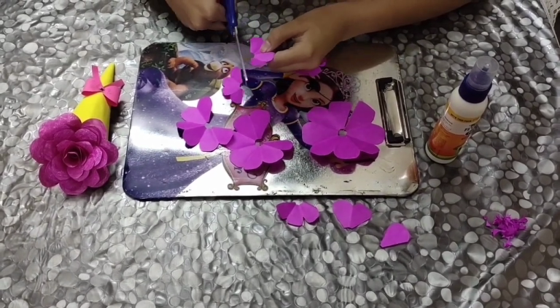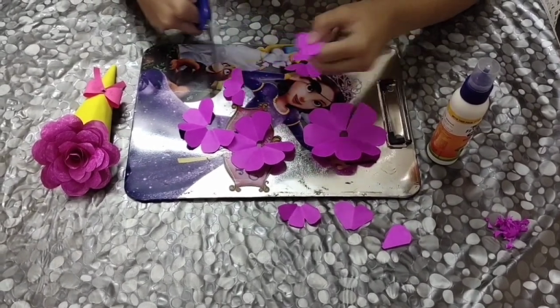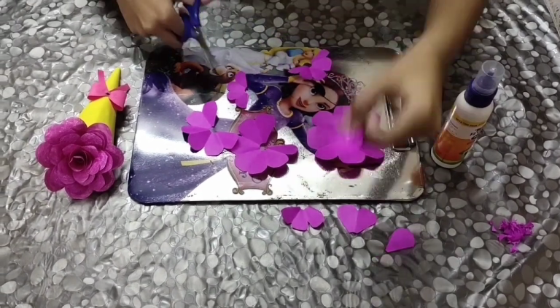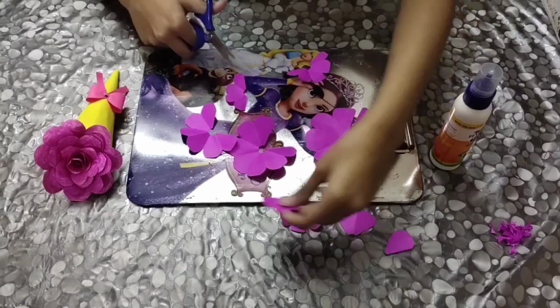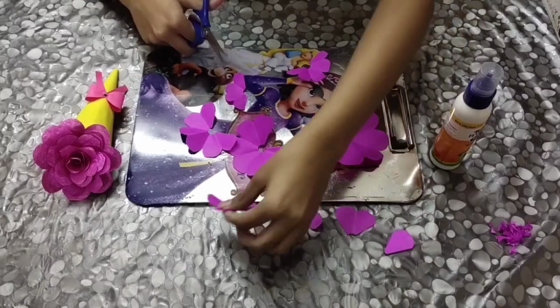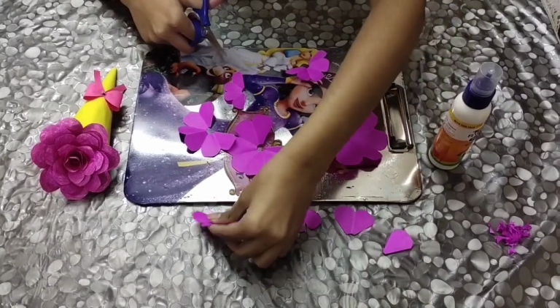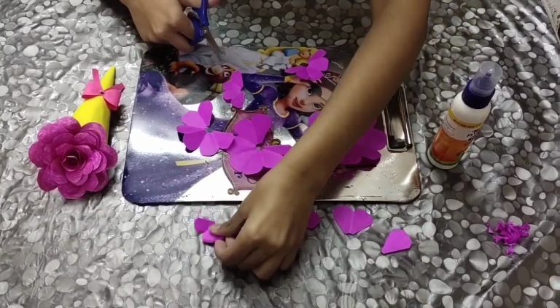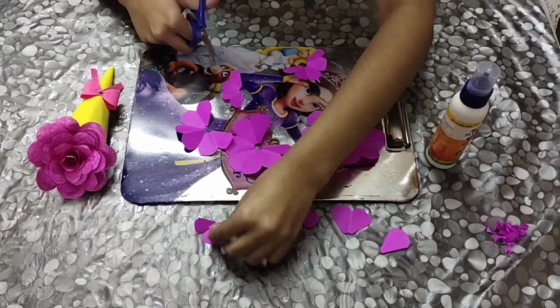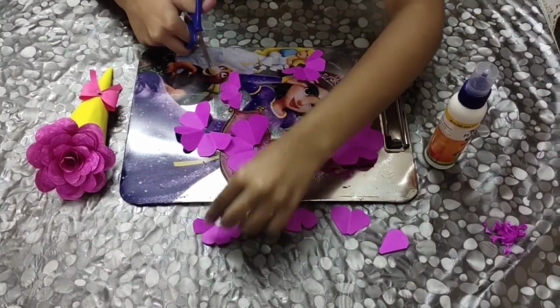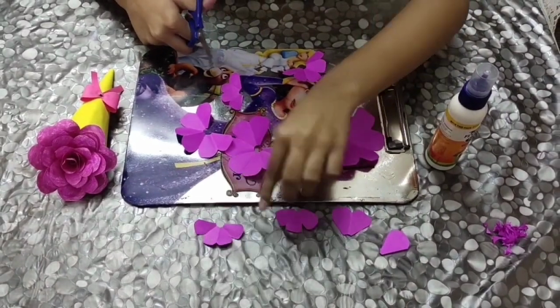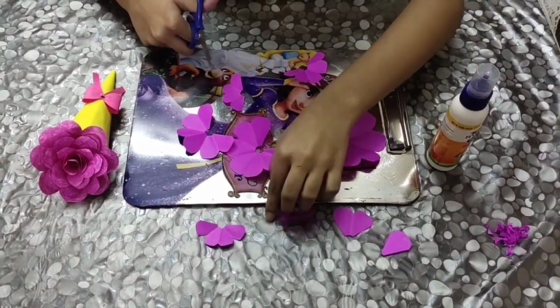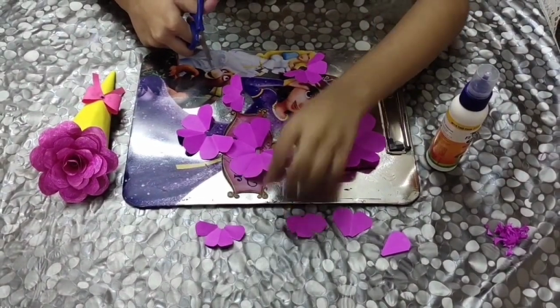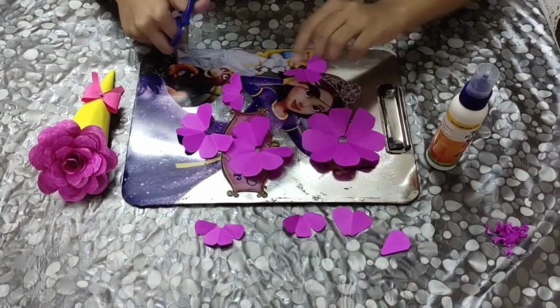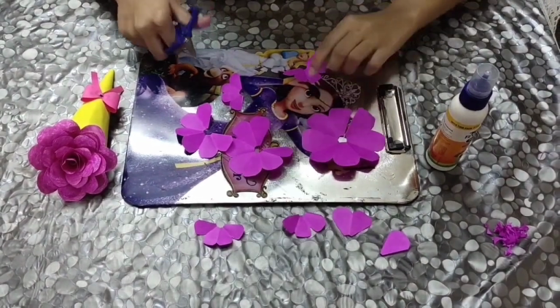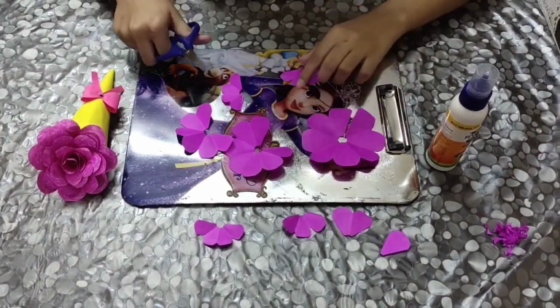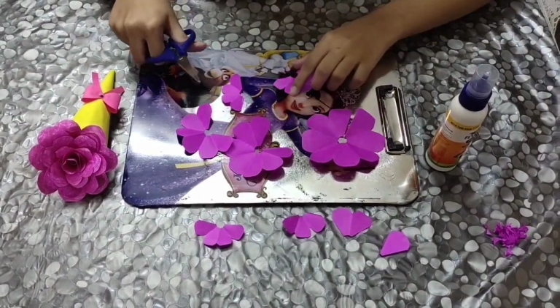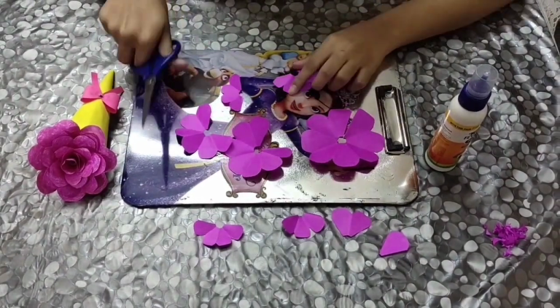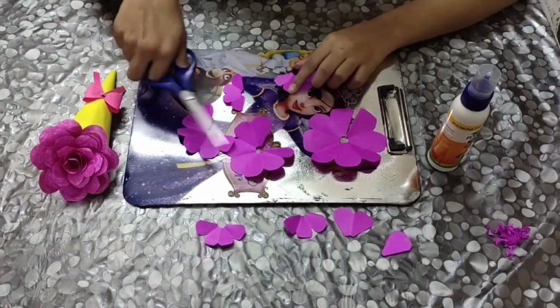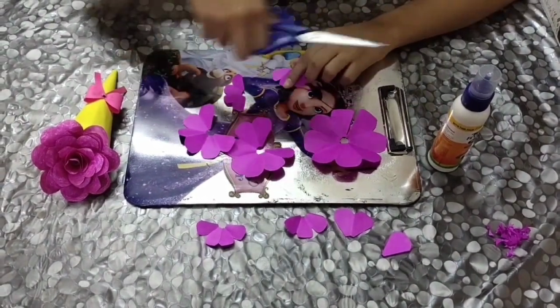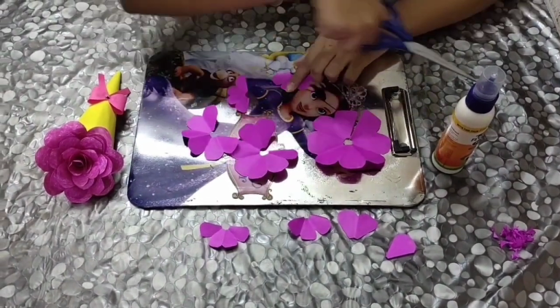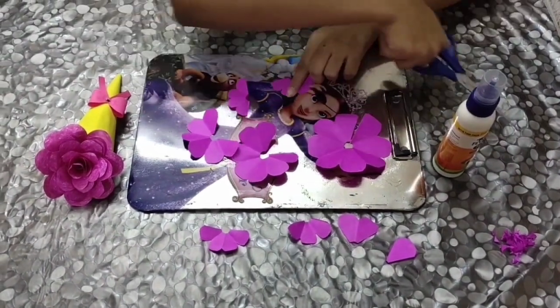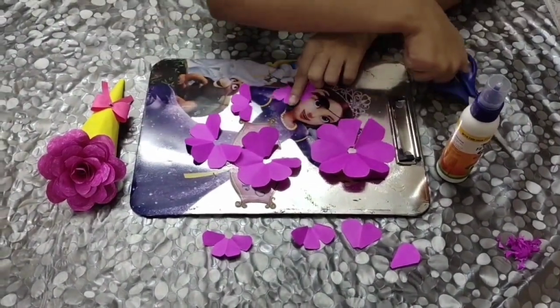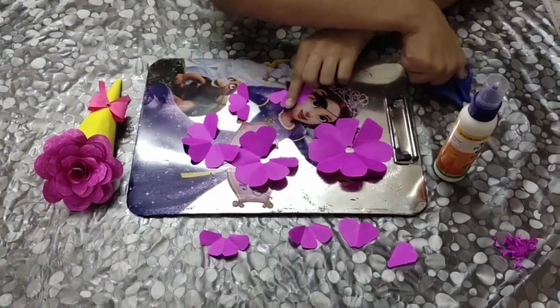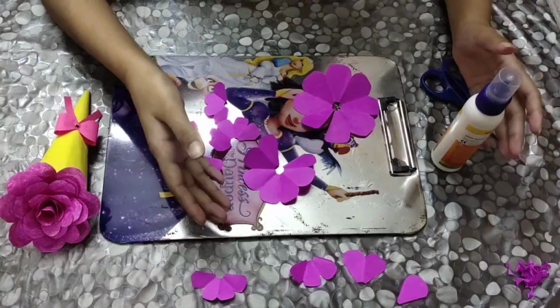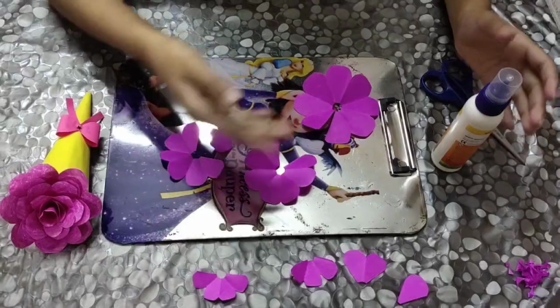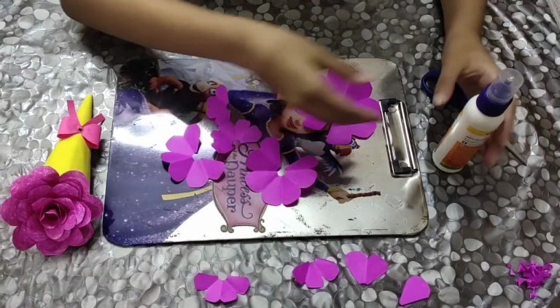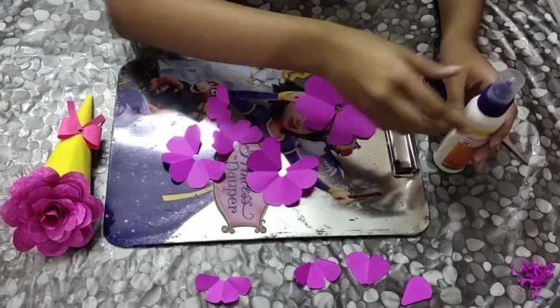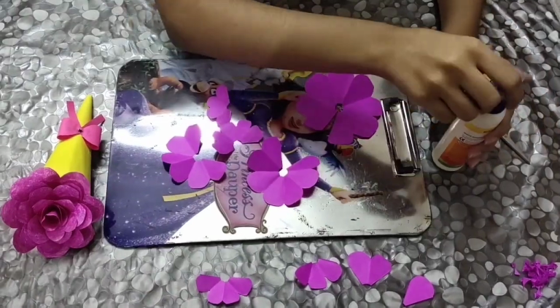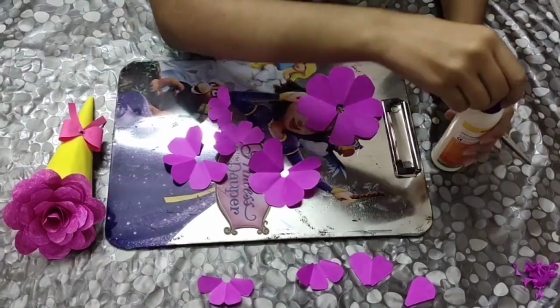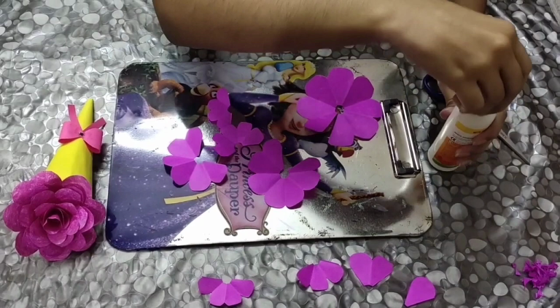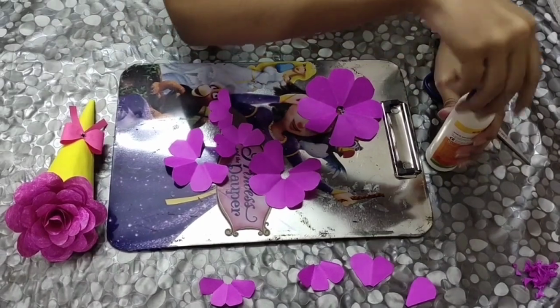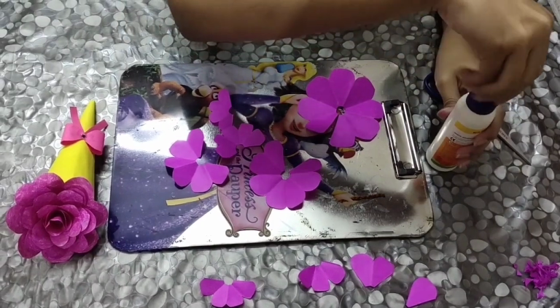Make sure you keep the cut petals aside. Do not throw them. Now comes in the work of feather cut.